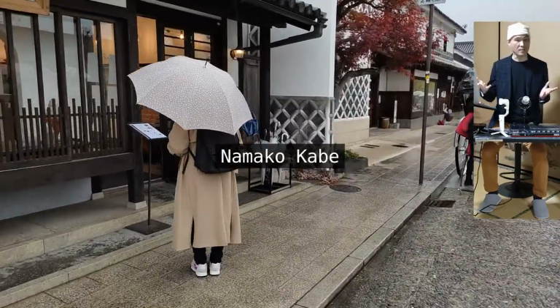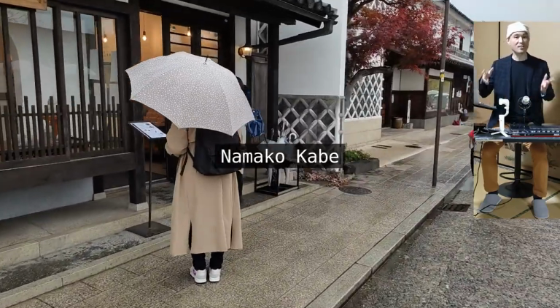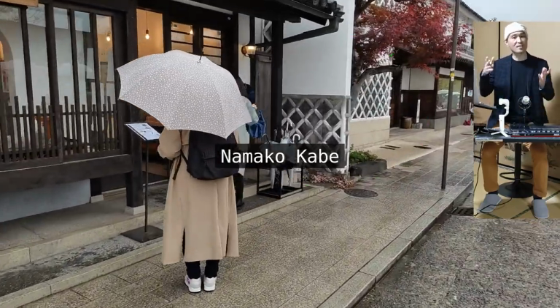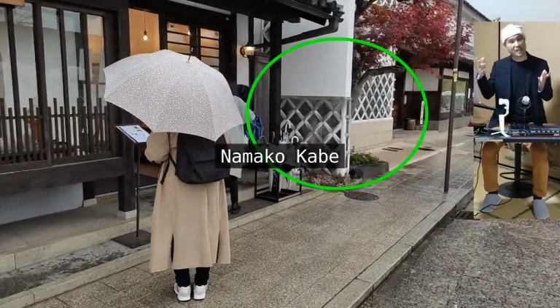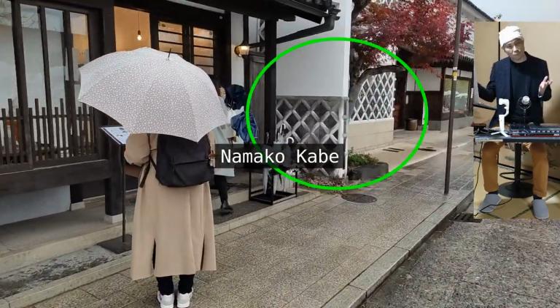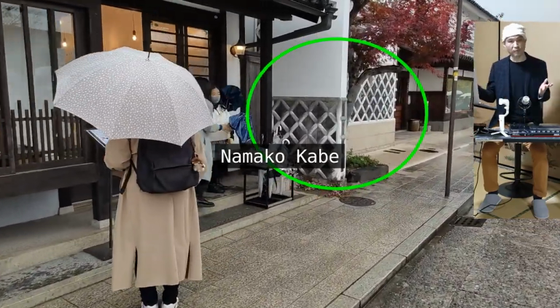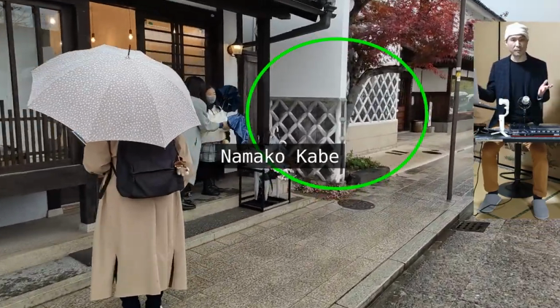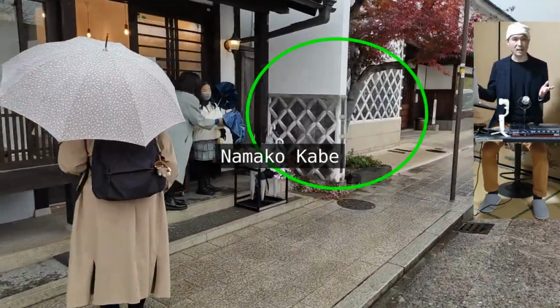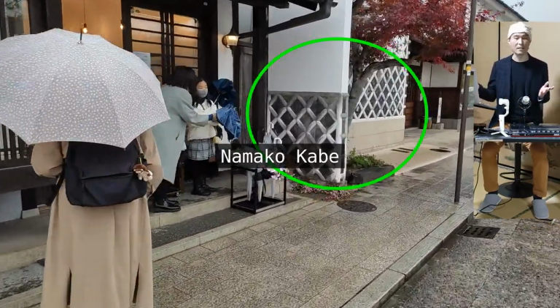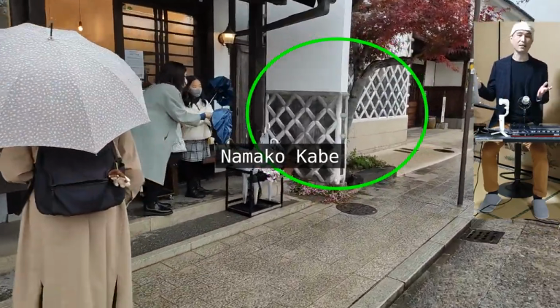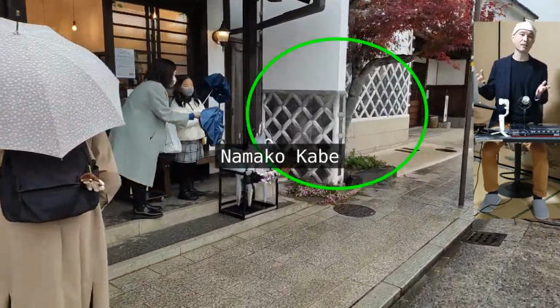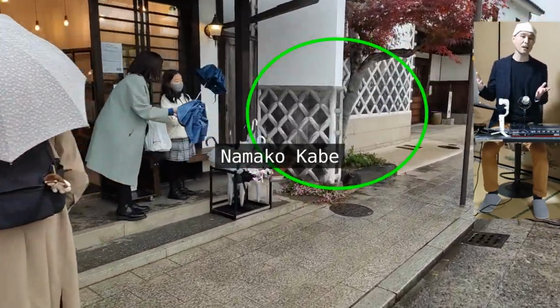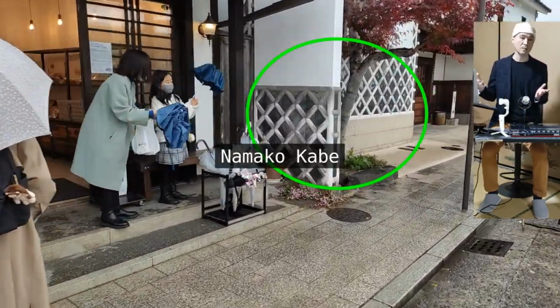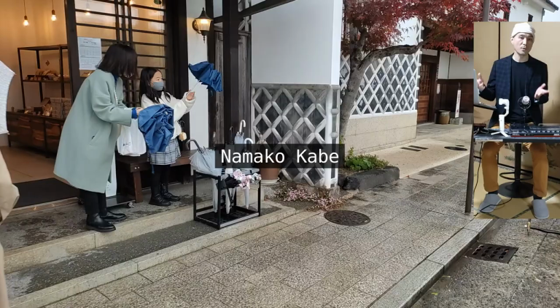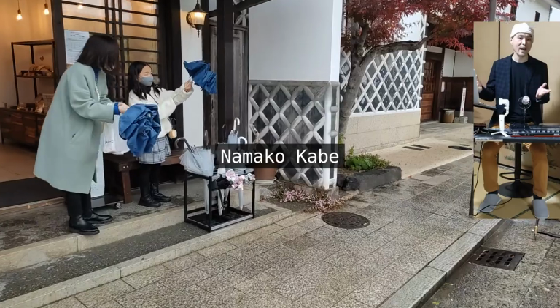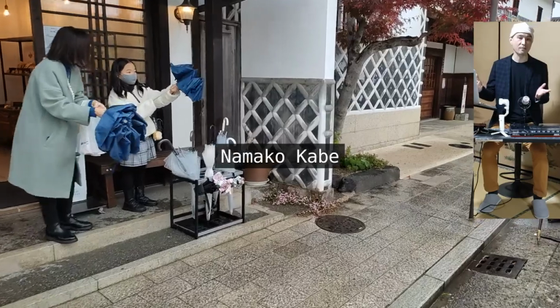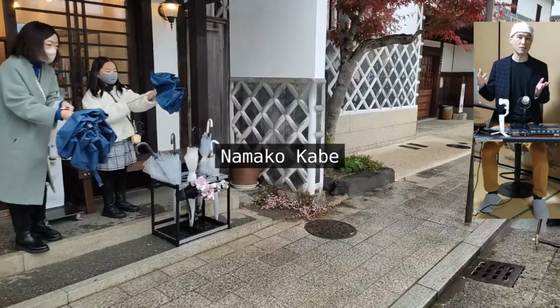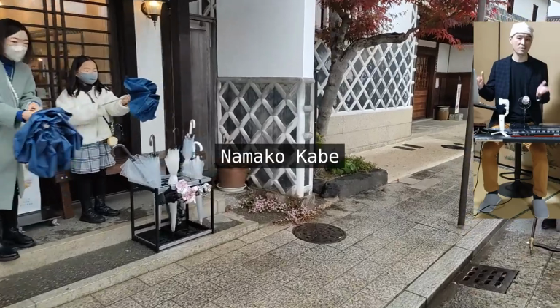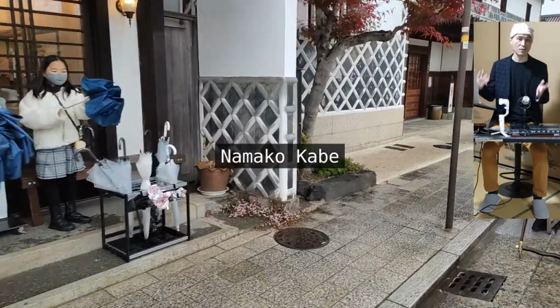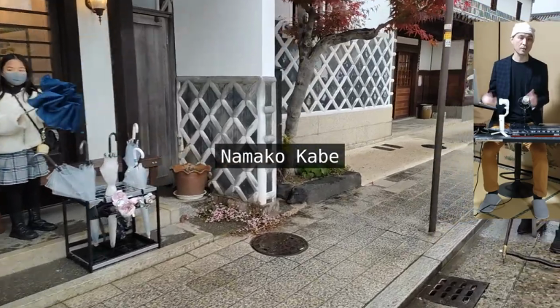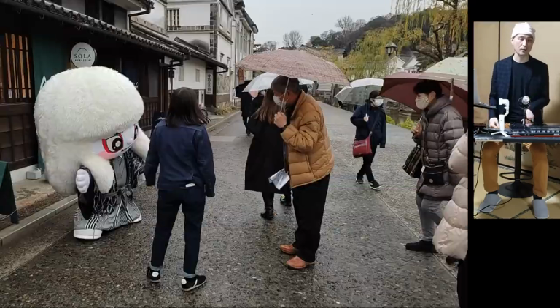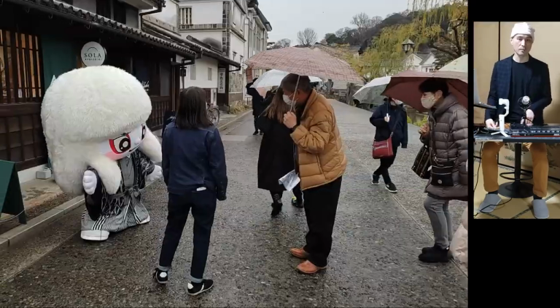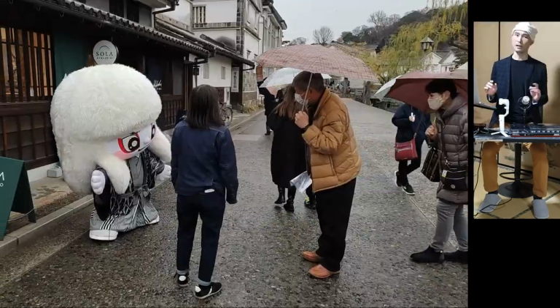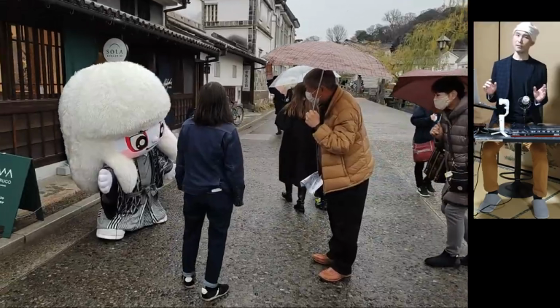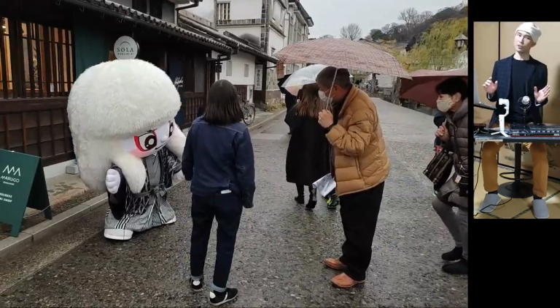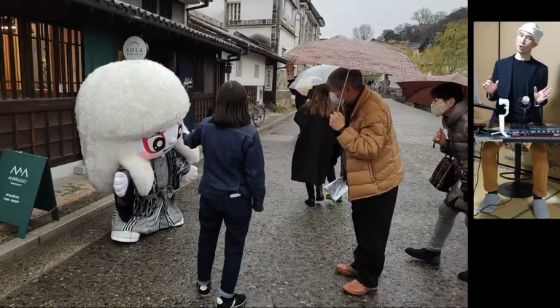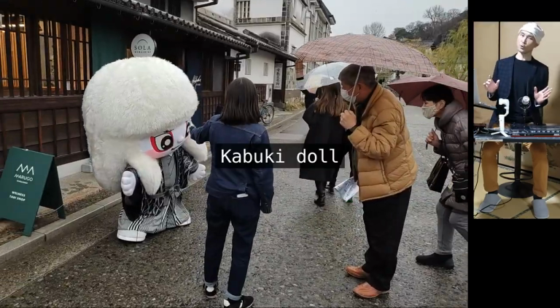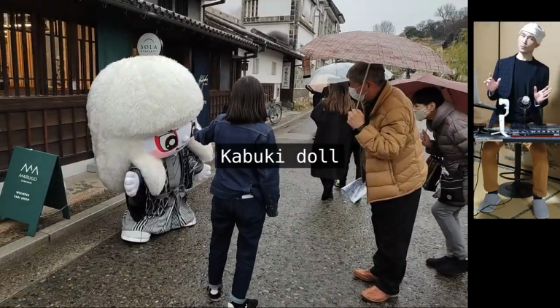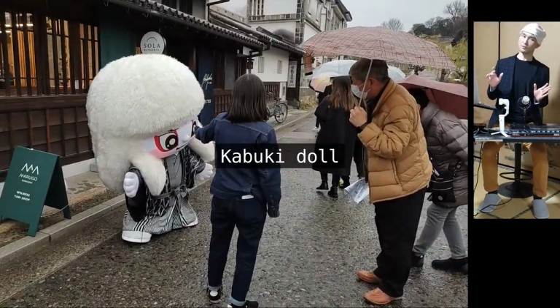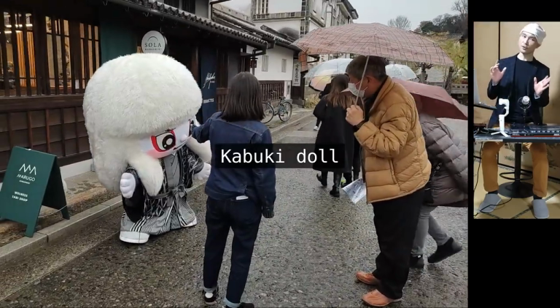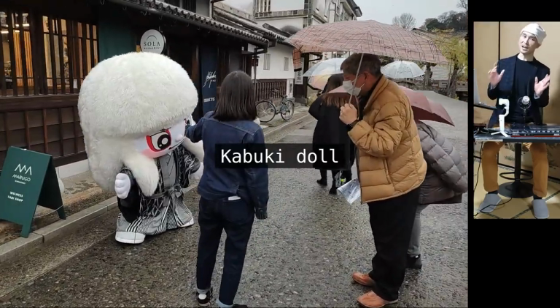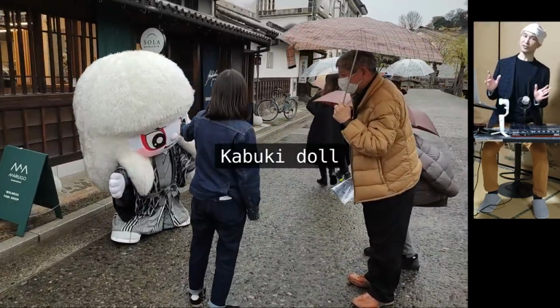It's rare to see so much of the namakokabe treatment done in such a condensed area, which bears testimony to Kurashiki's sustained wealthy past and the care people had for its security.